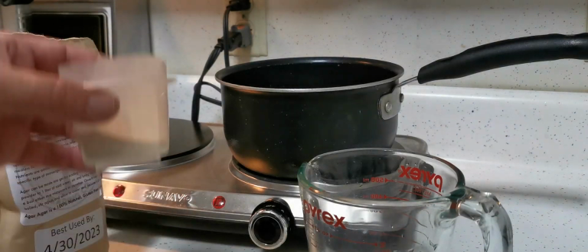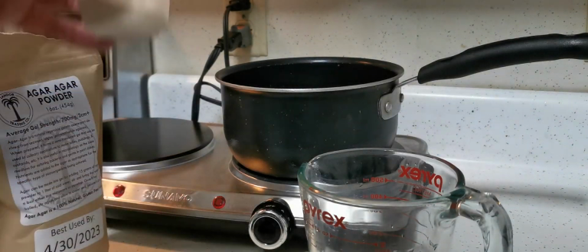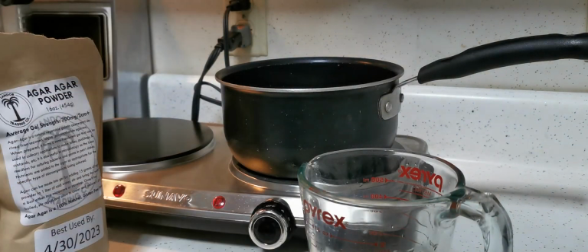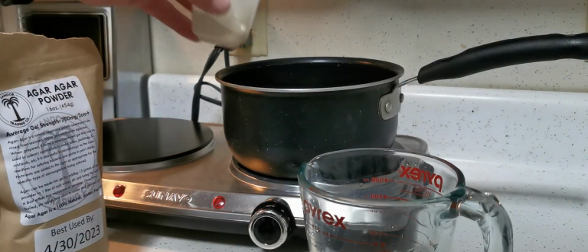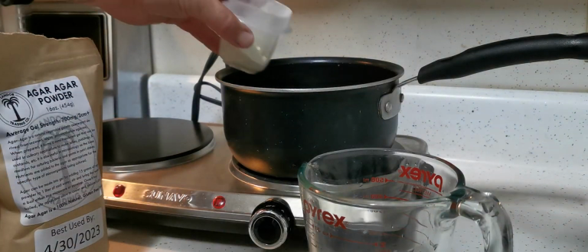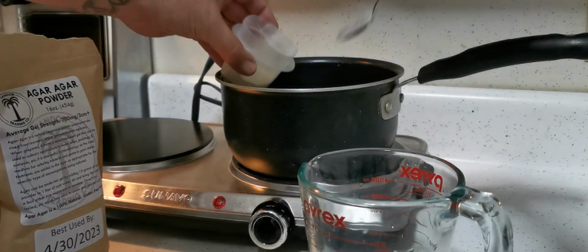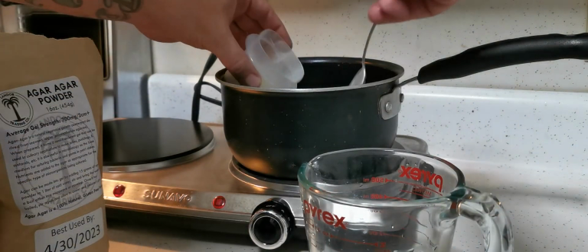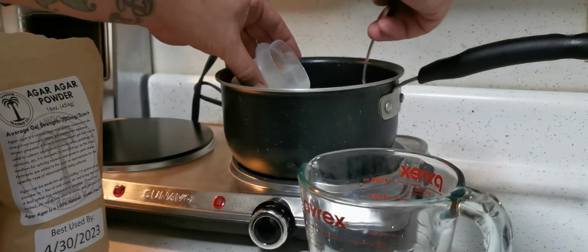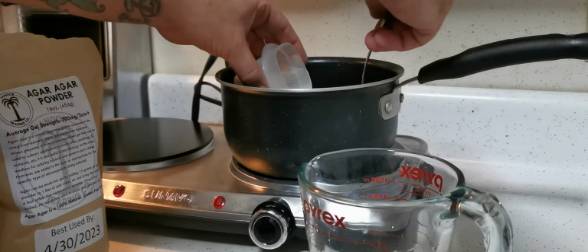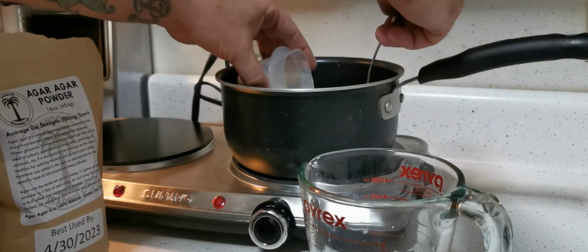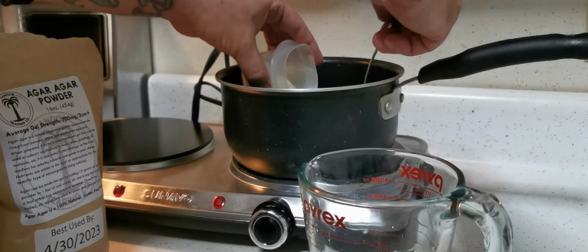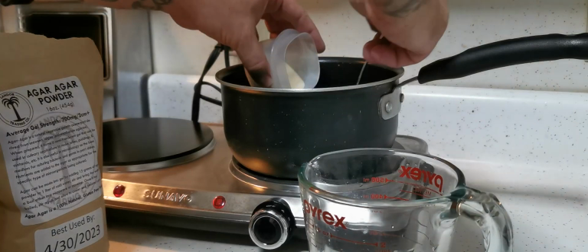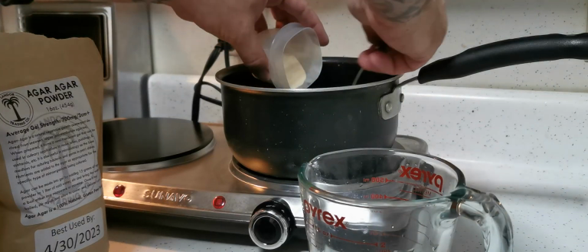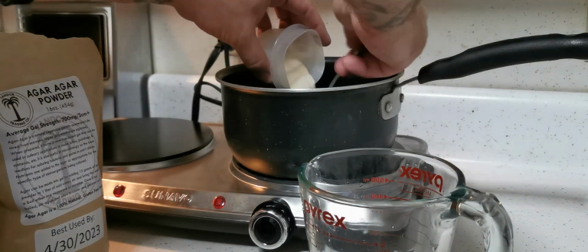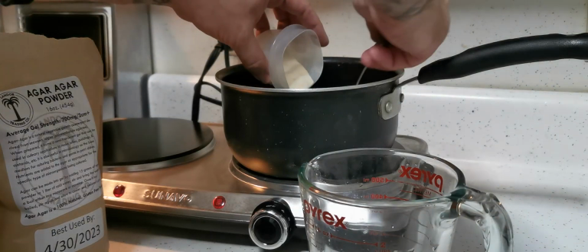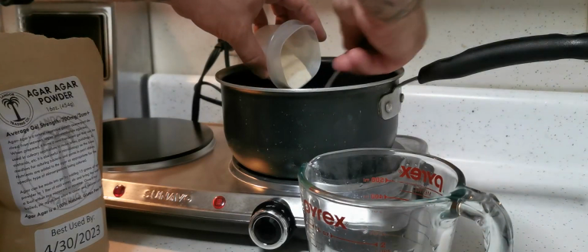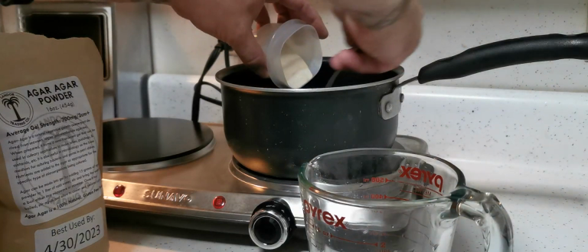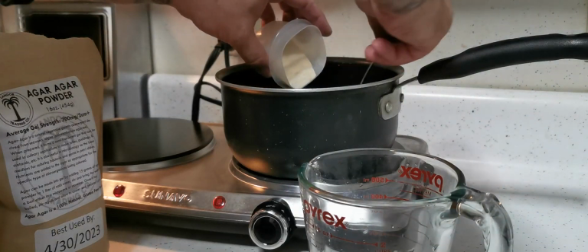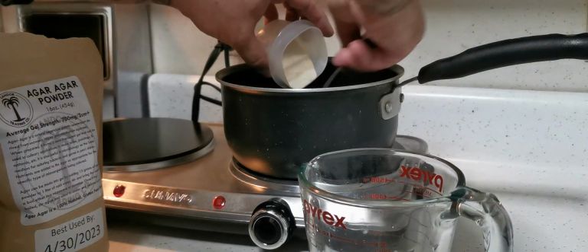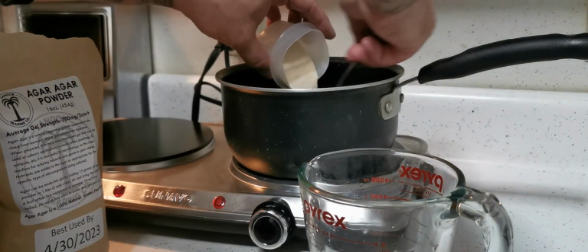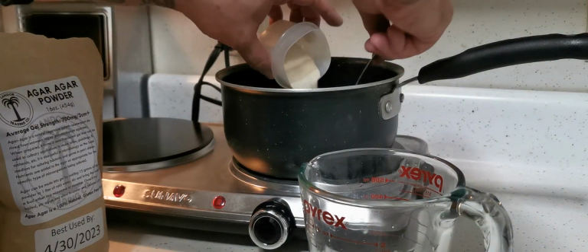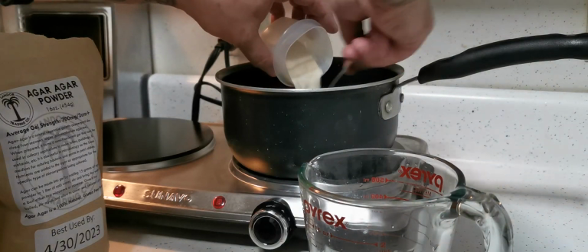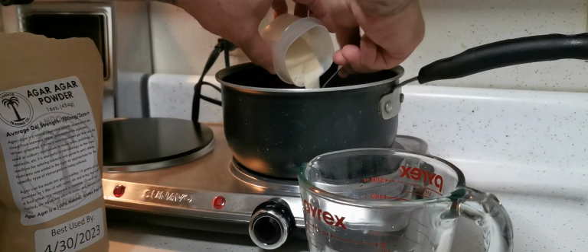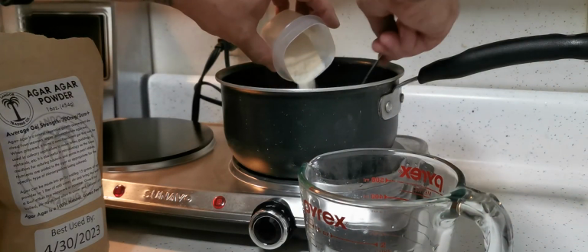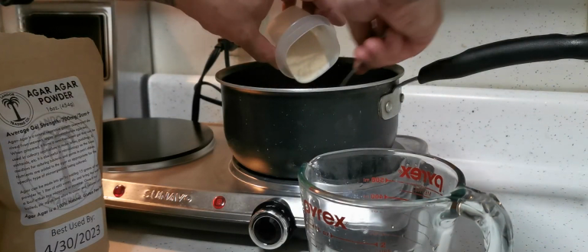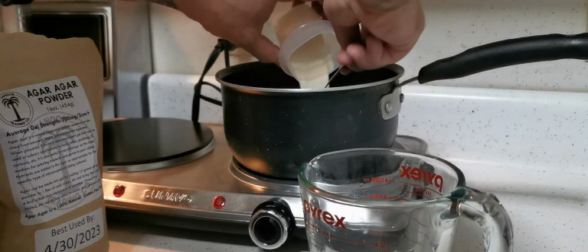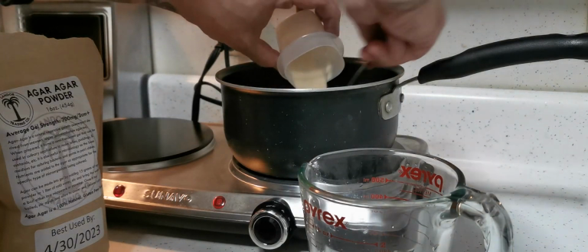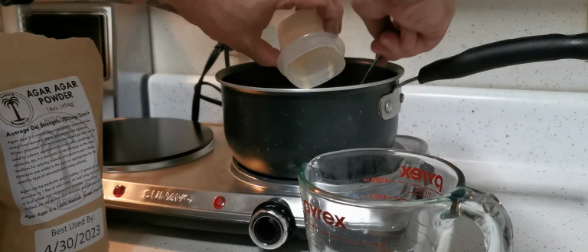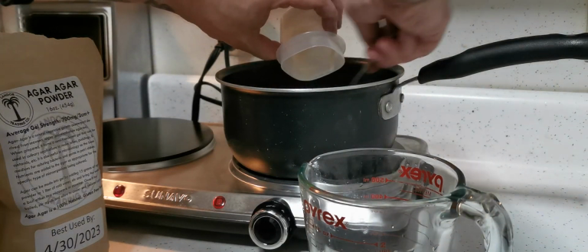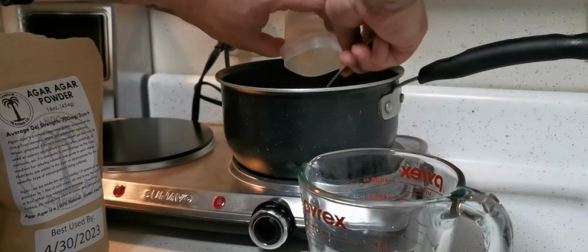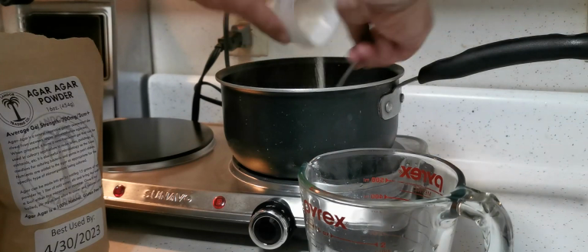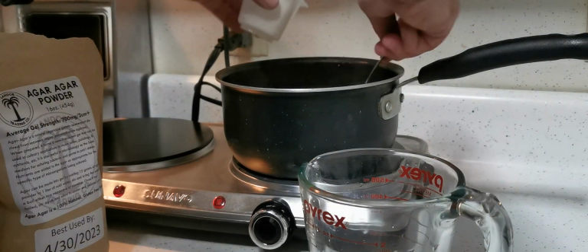We're going to add the ingredients to the water cold and stir them in. If the water is hot, the ingredients can clump up and it's harder to dissolve them.